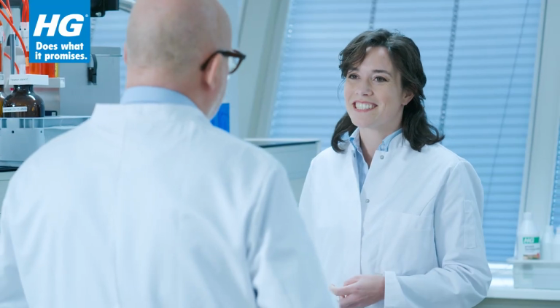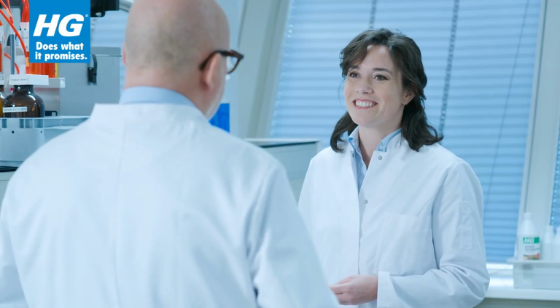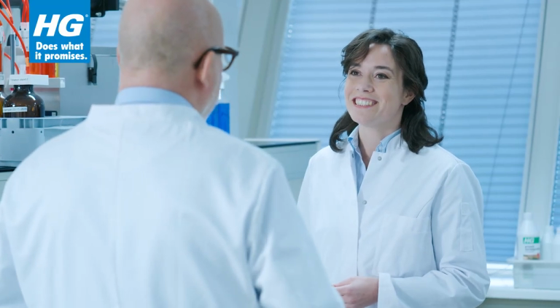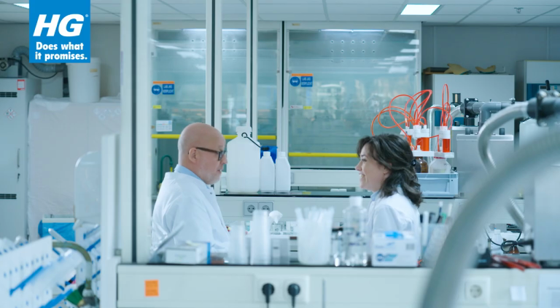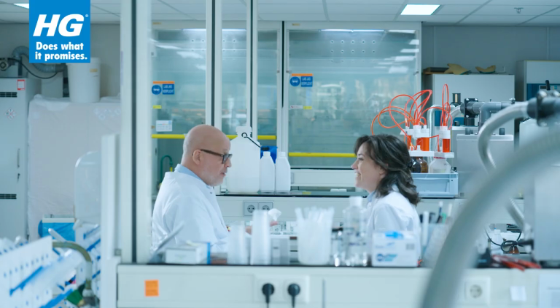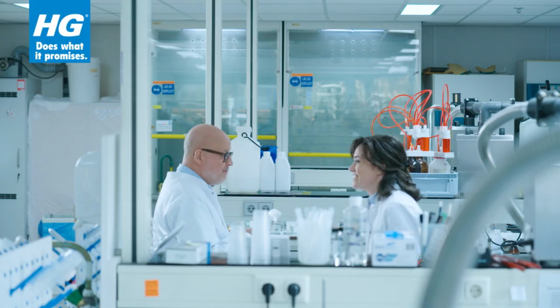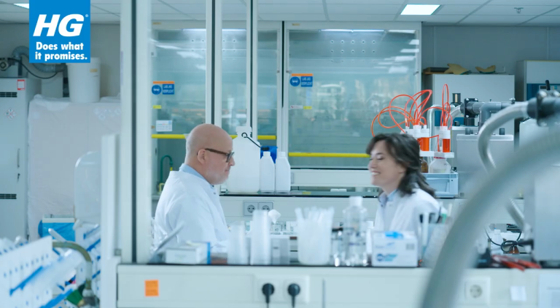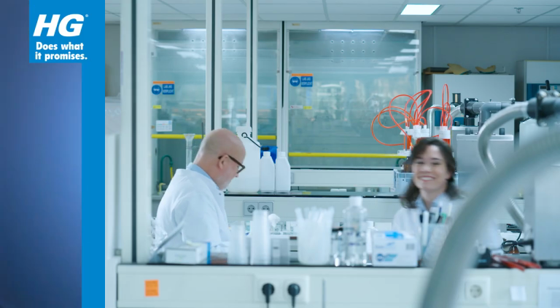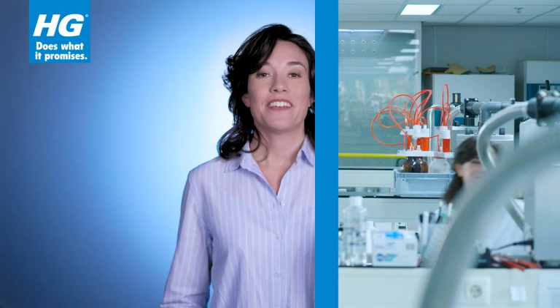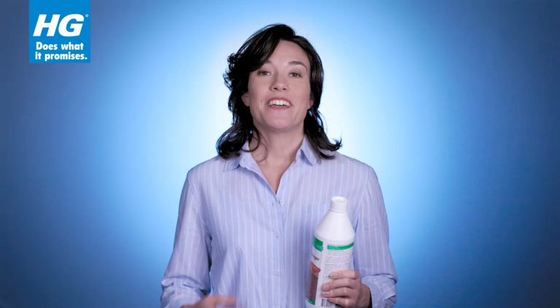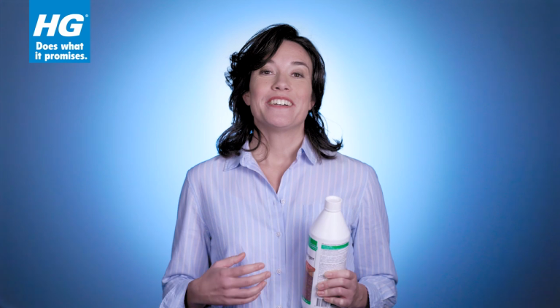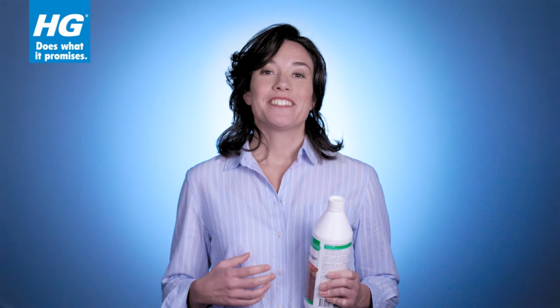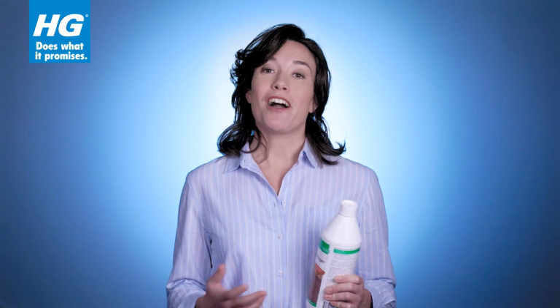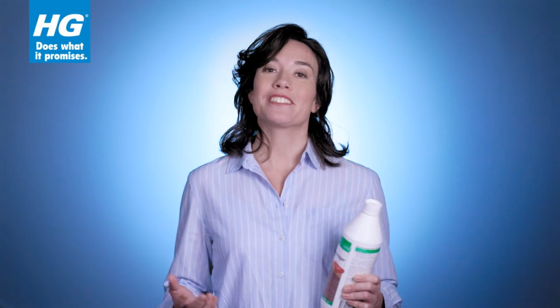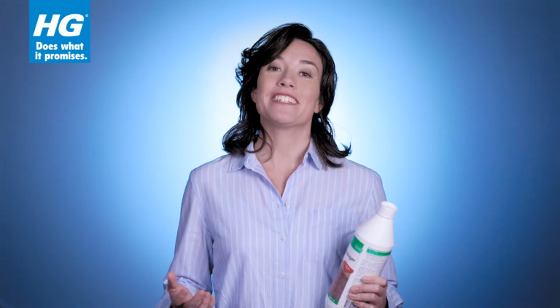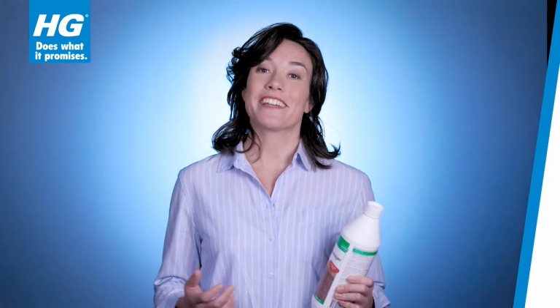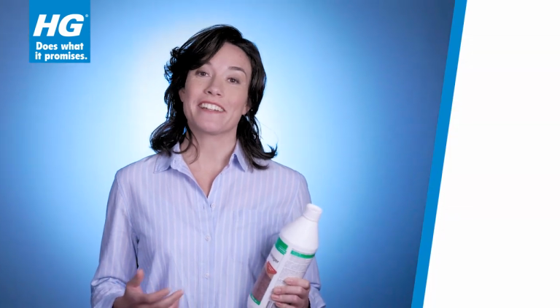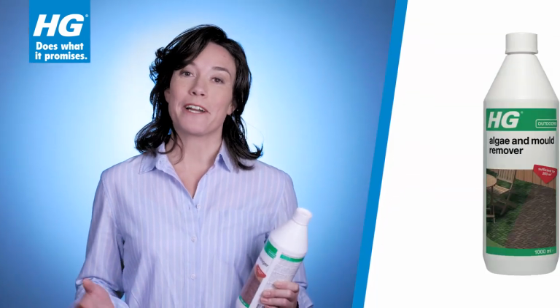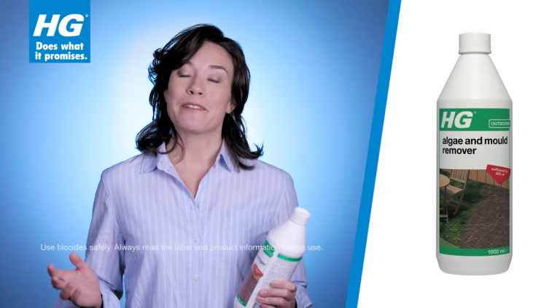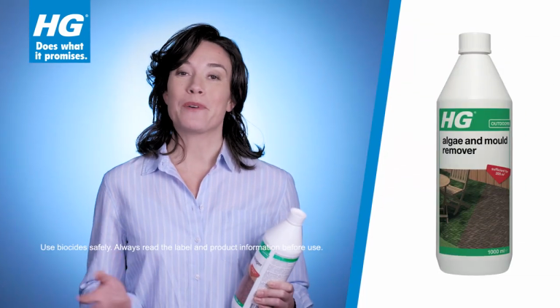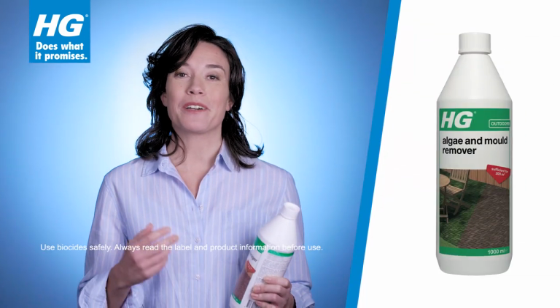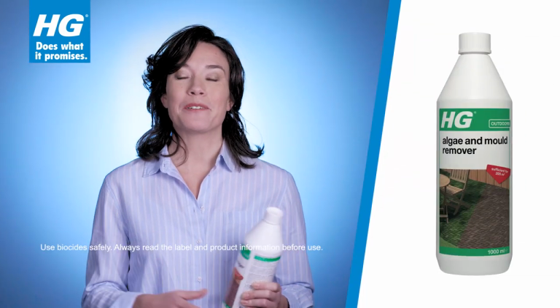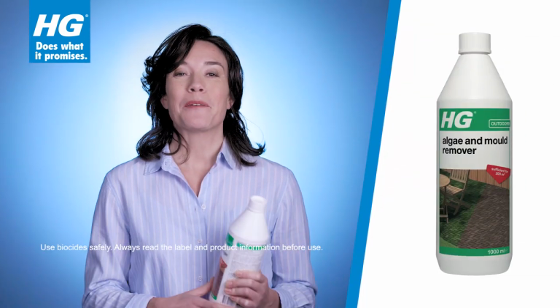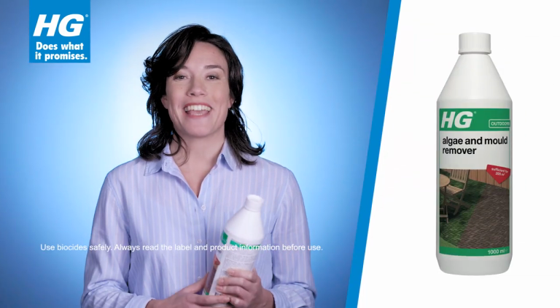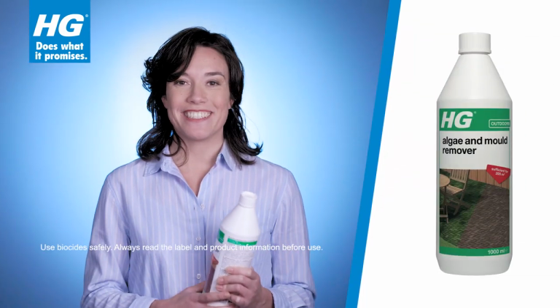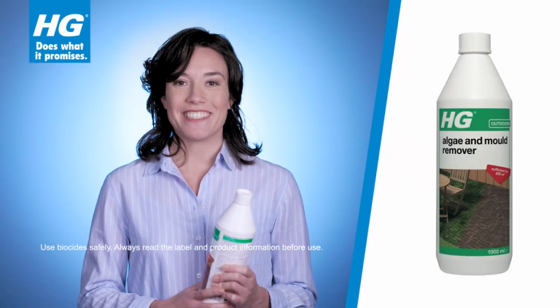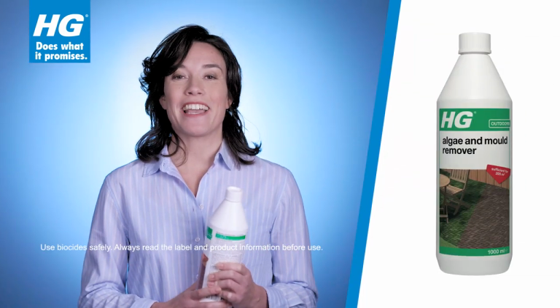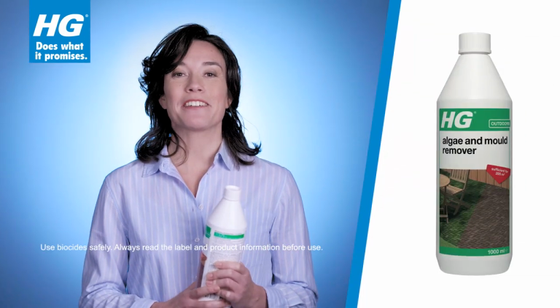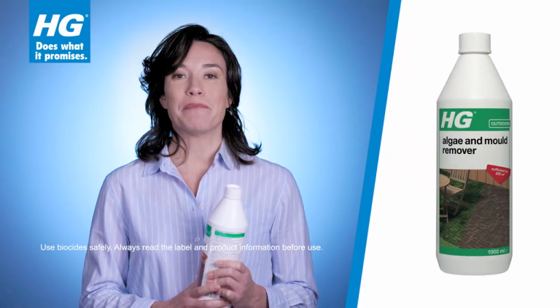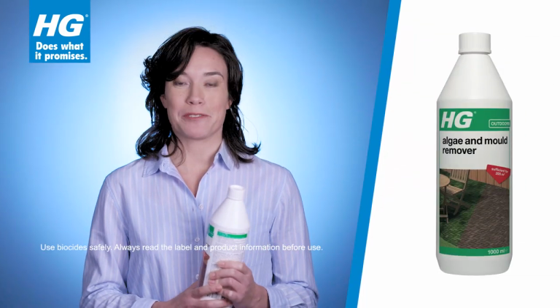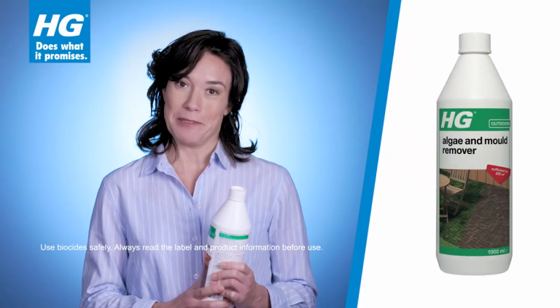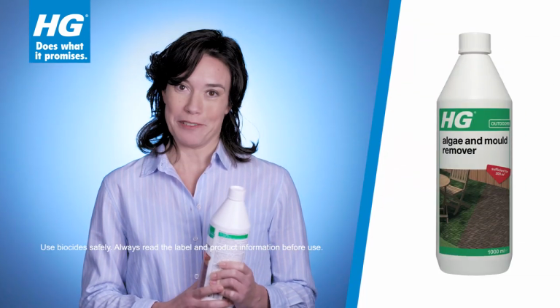Thanks, John. You're welcome. So obviously, you can get it right in one go with HG Algae and Mold Remover.